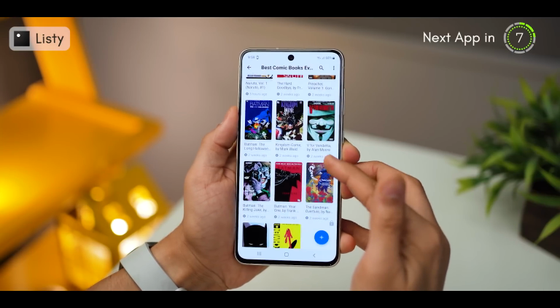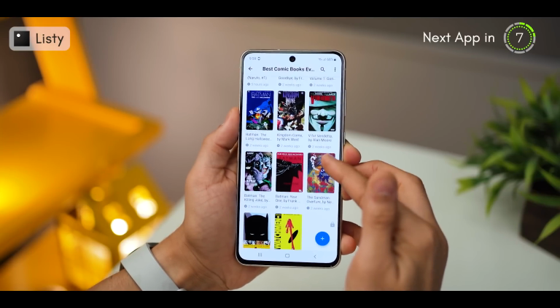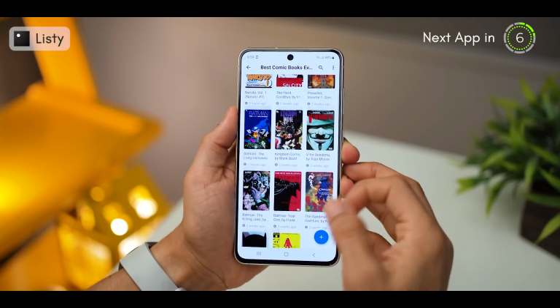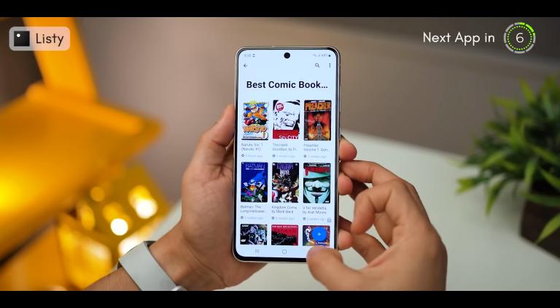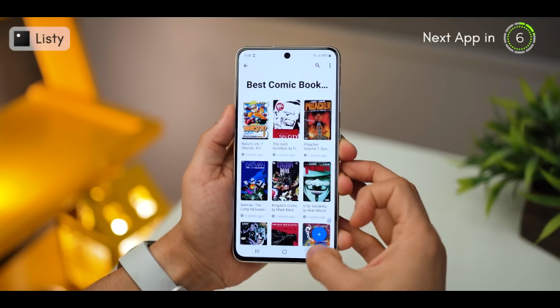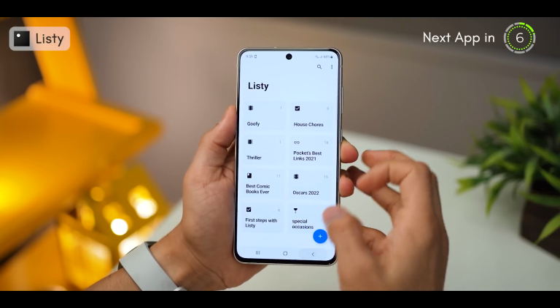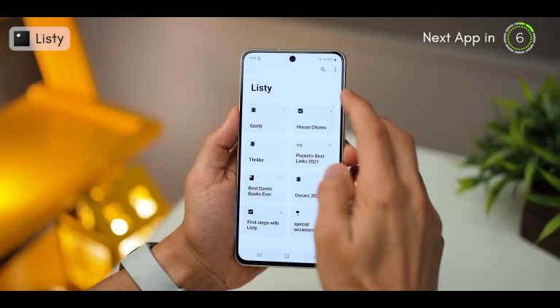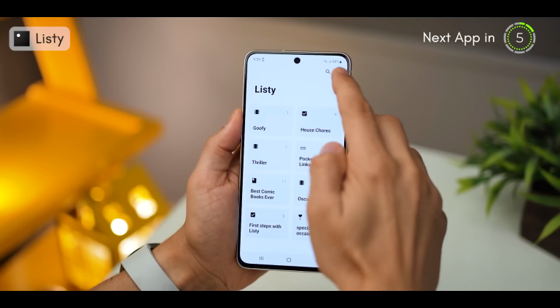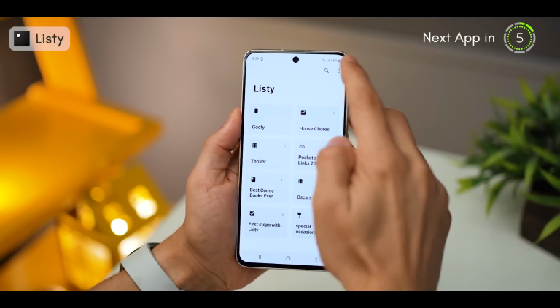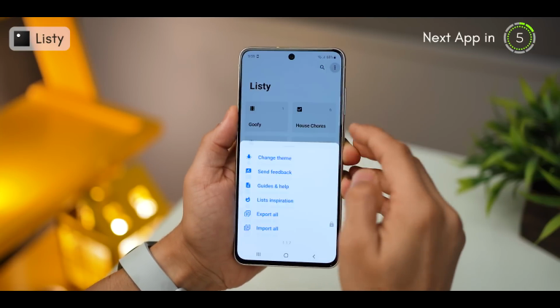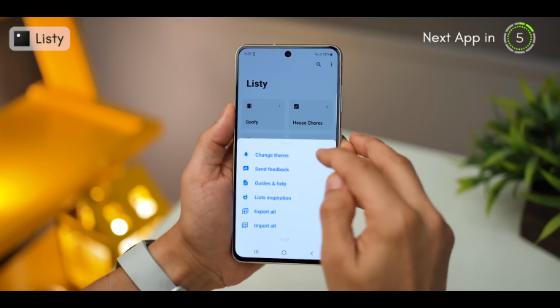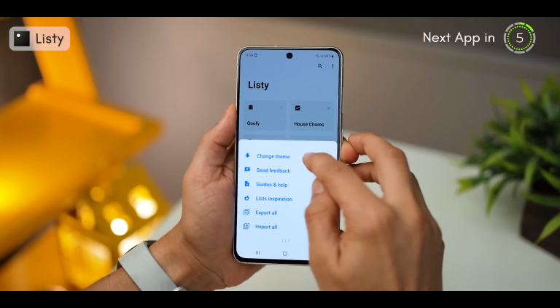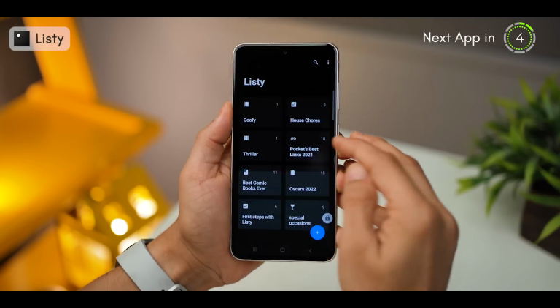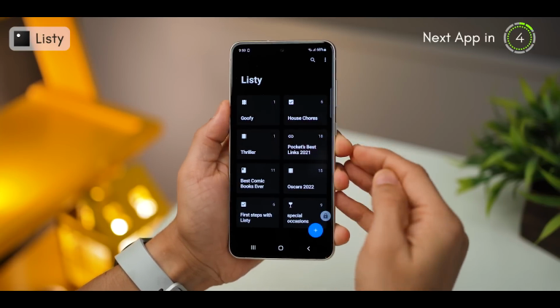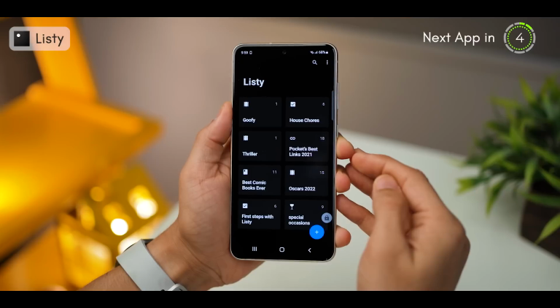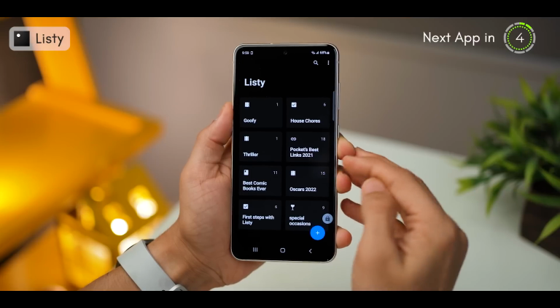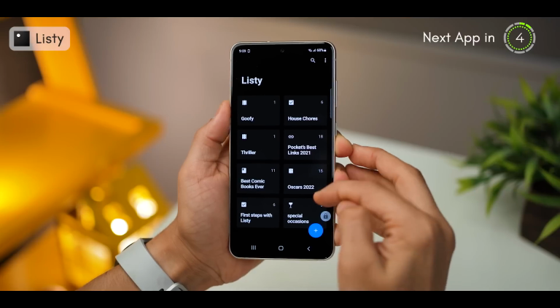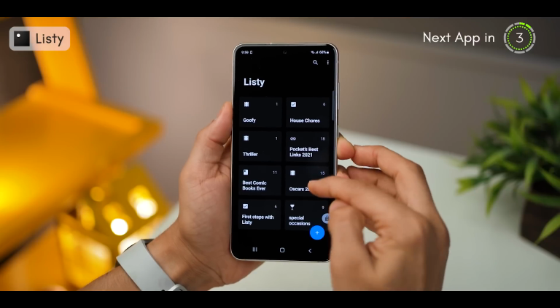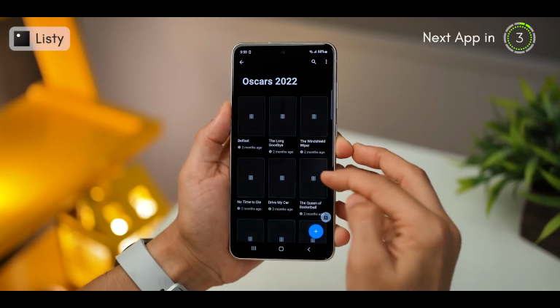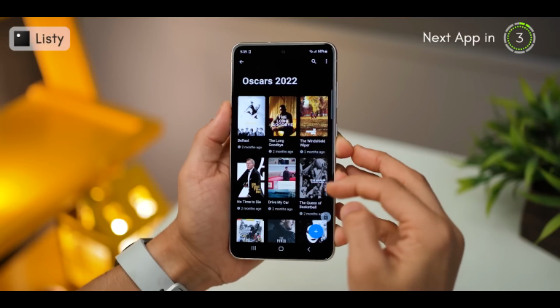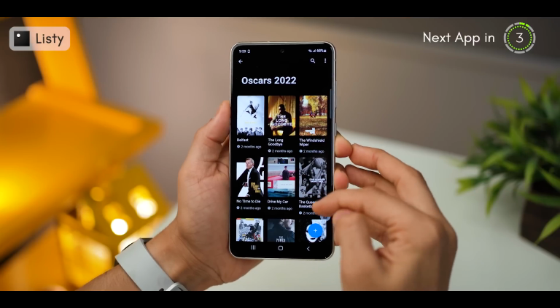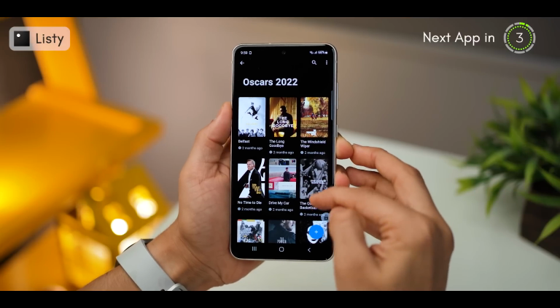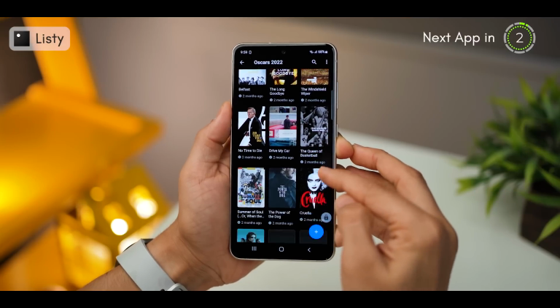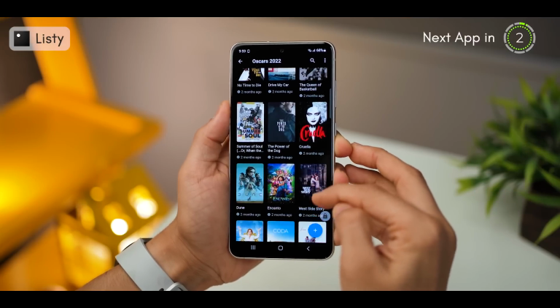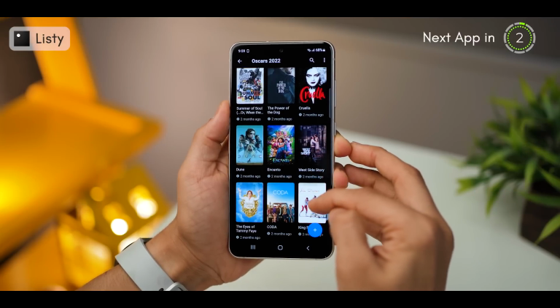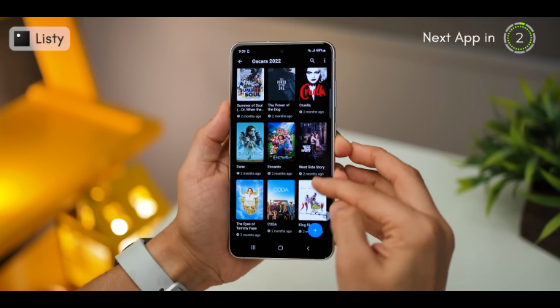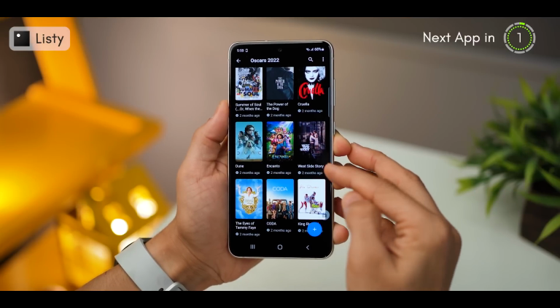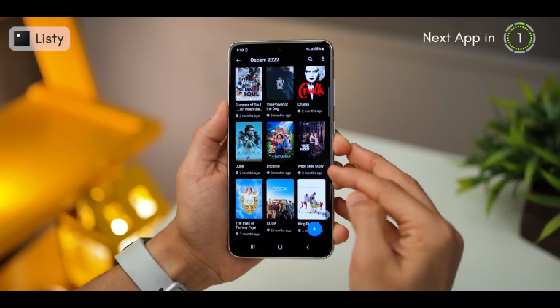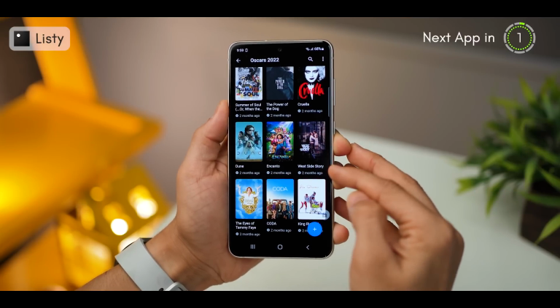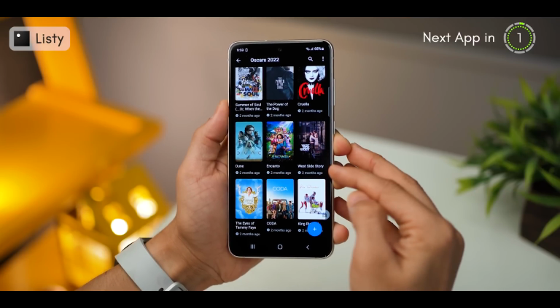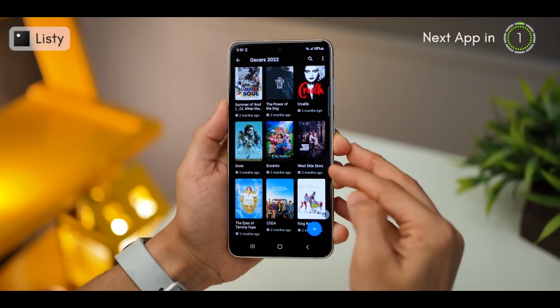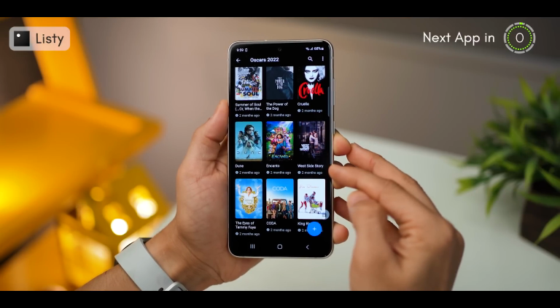You select the bucket, give it a name, and just start adding any good stuff you hear. And it's got a dark mode that looks phenomenal.